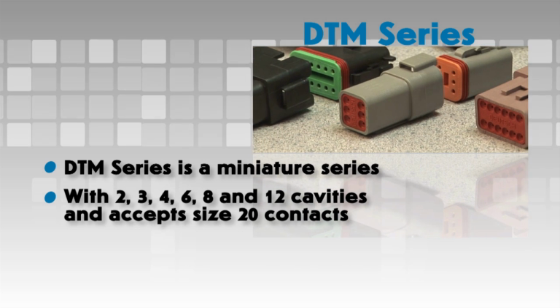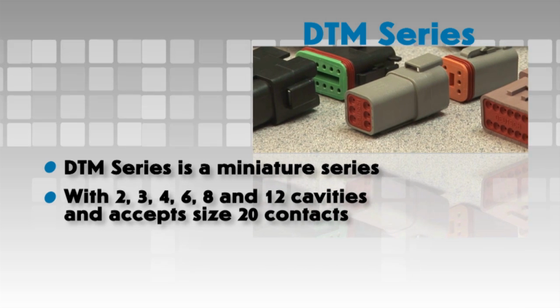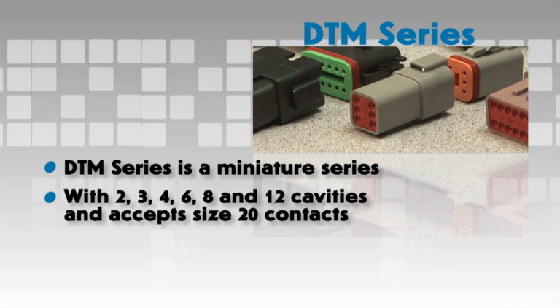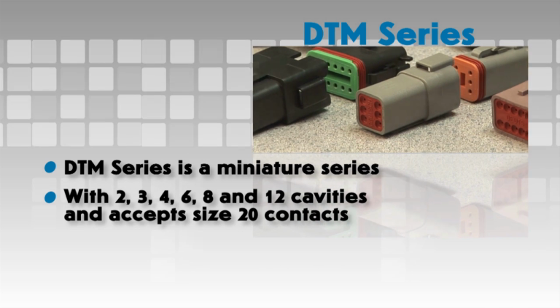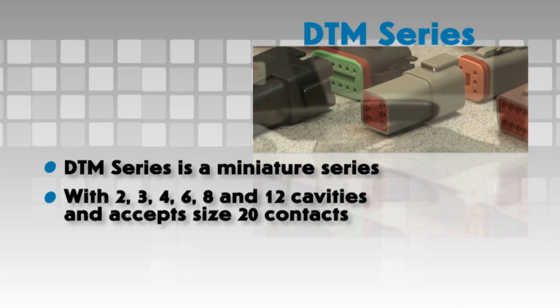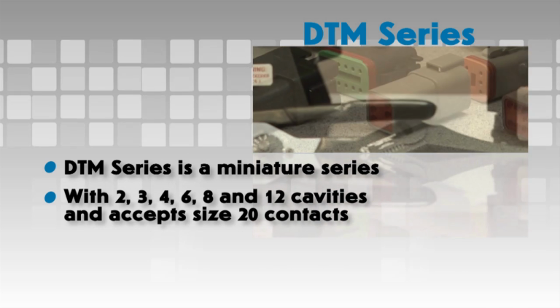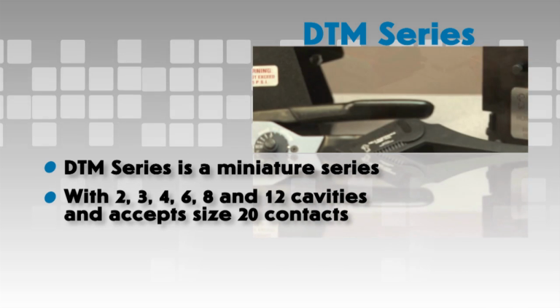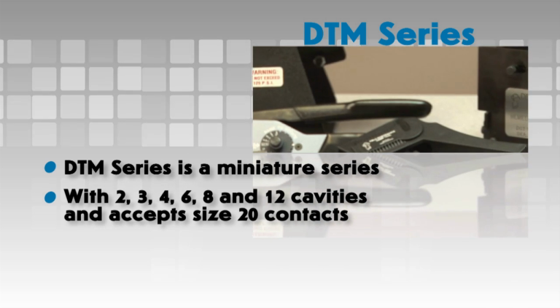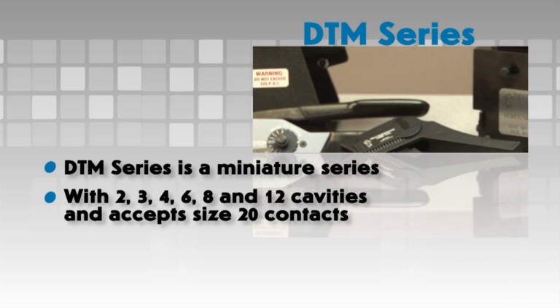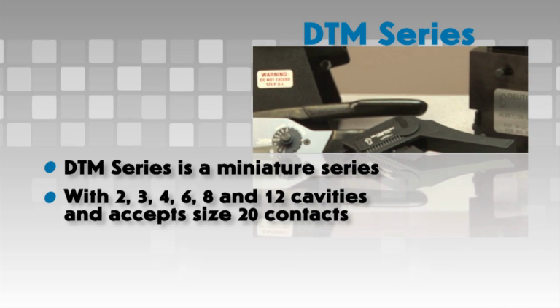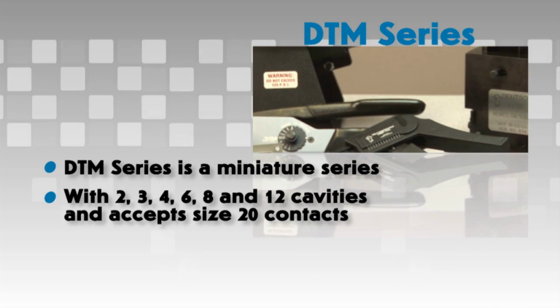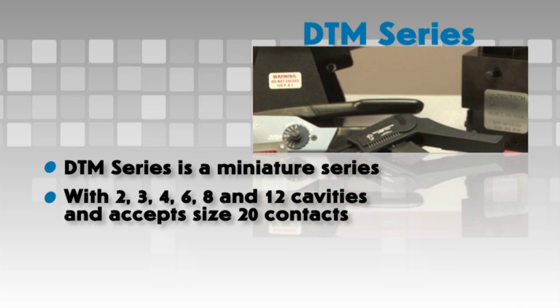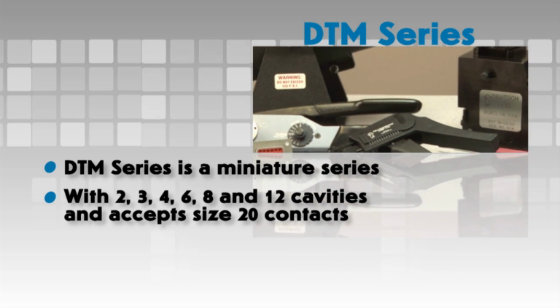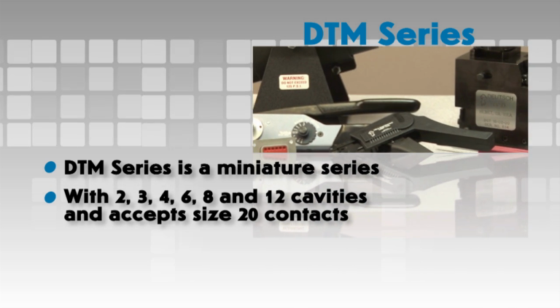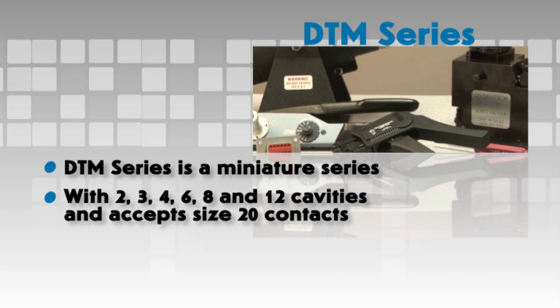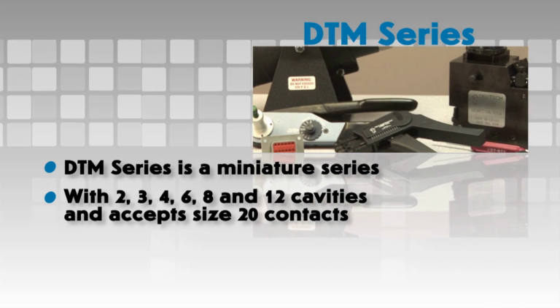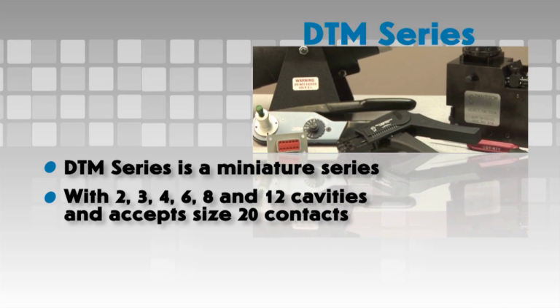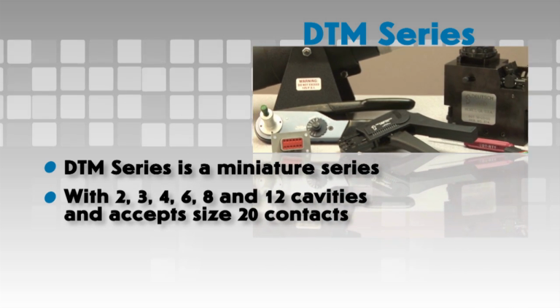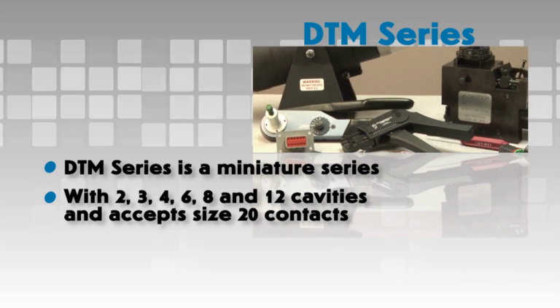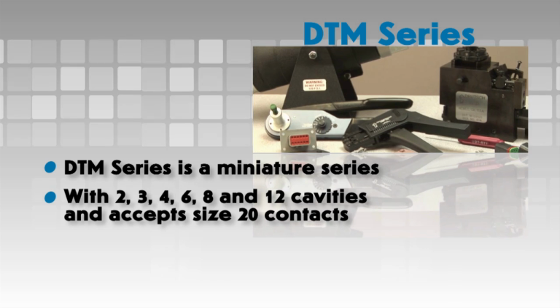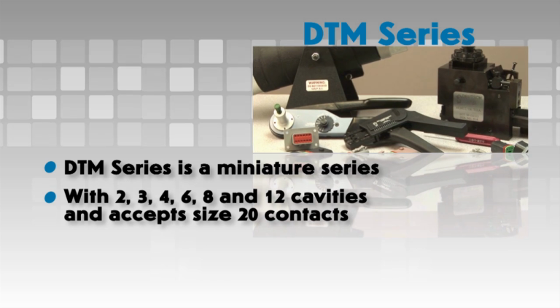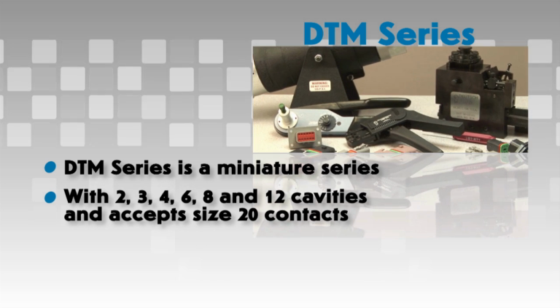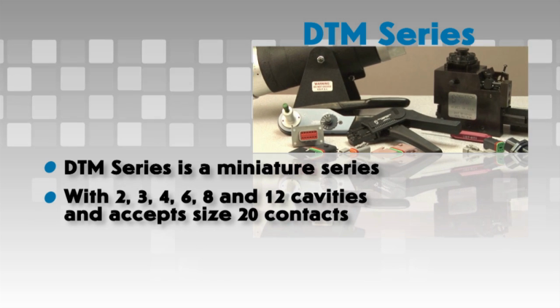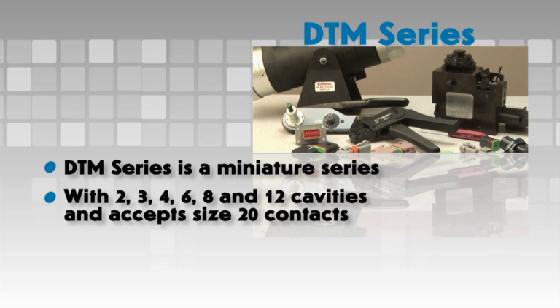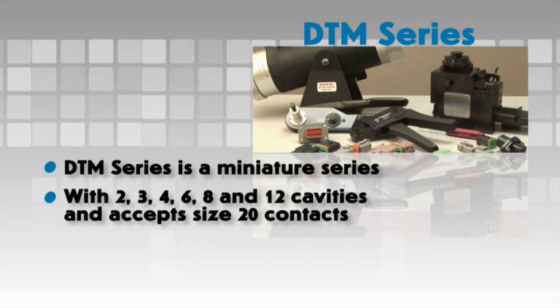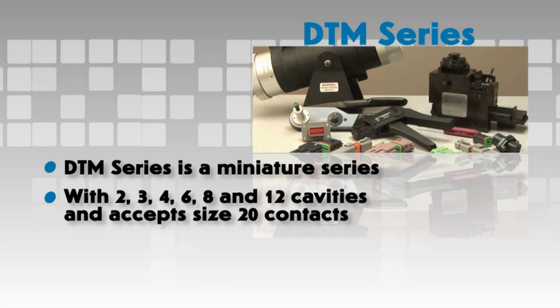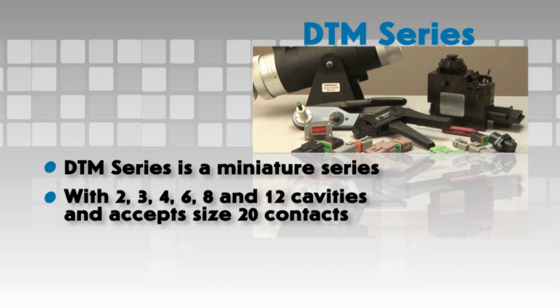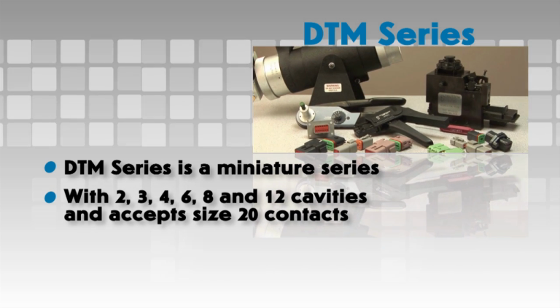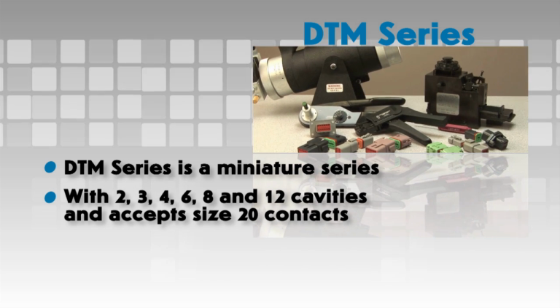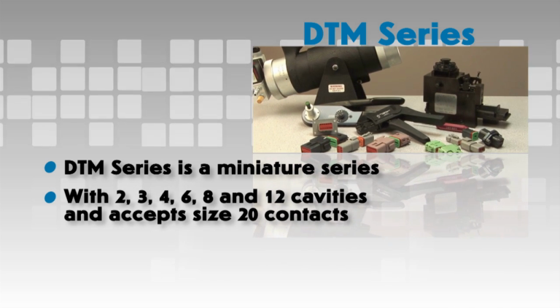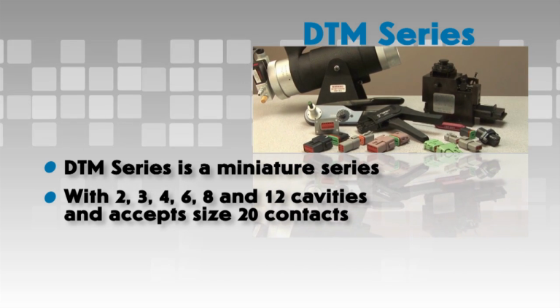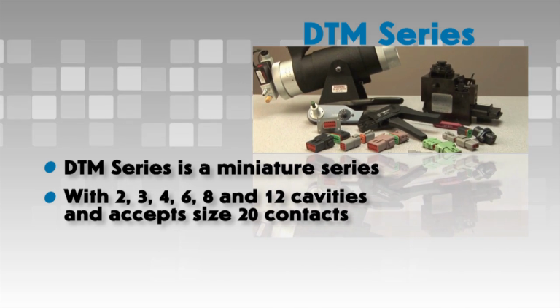2, 3, 4, 6, 8, and 12 cavities and accepts size 20 contacts.